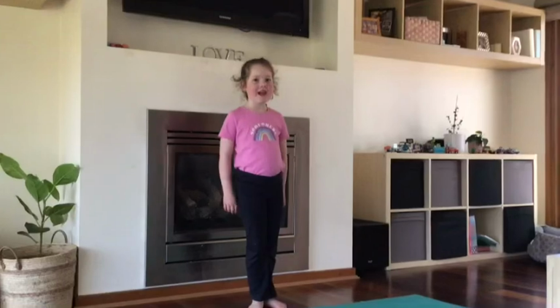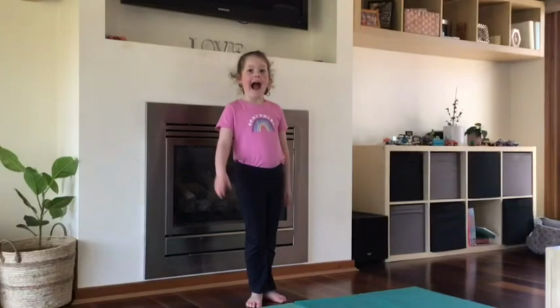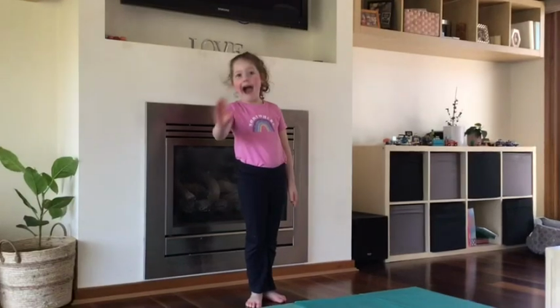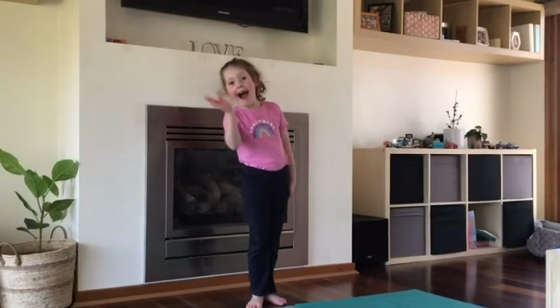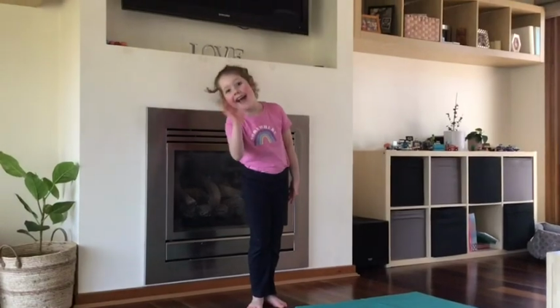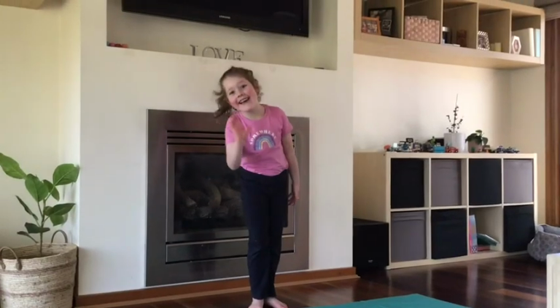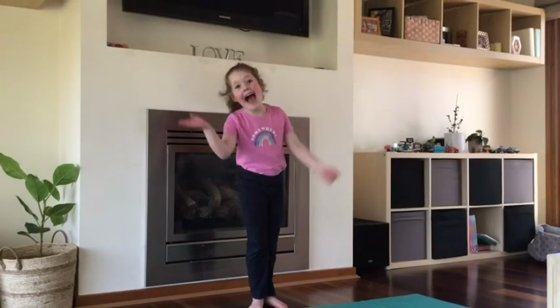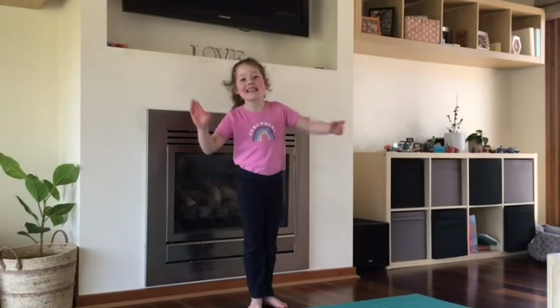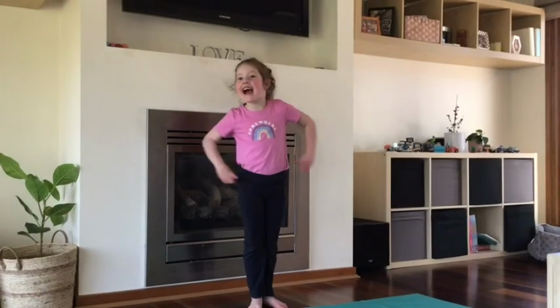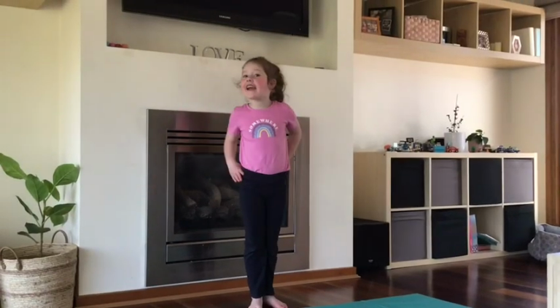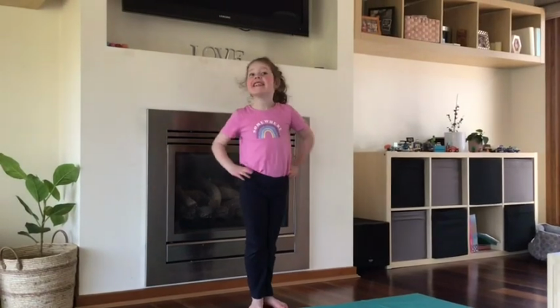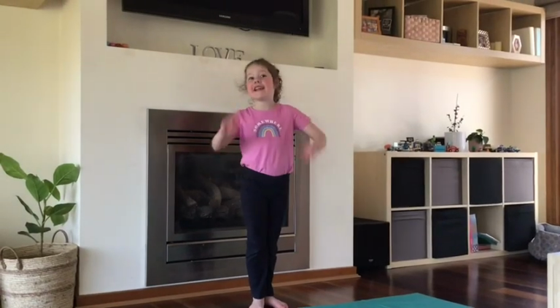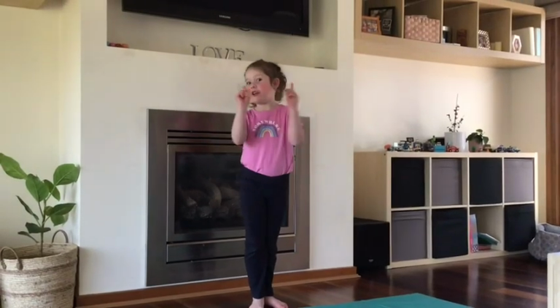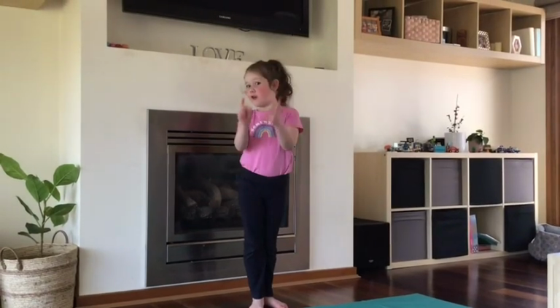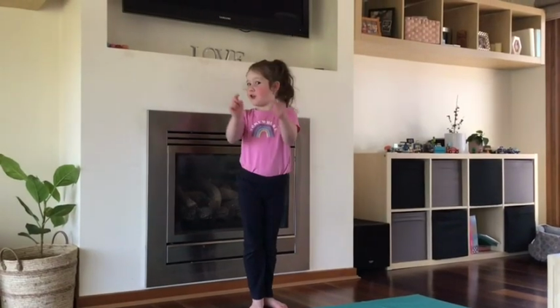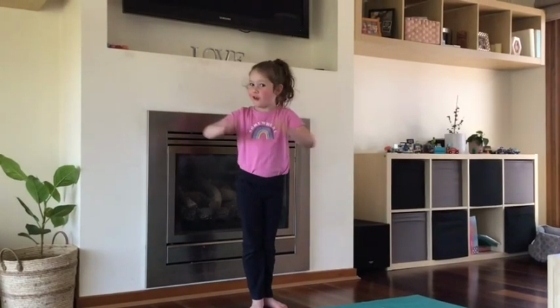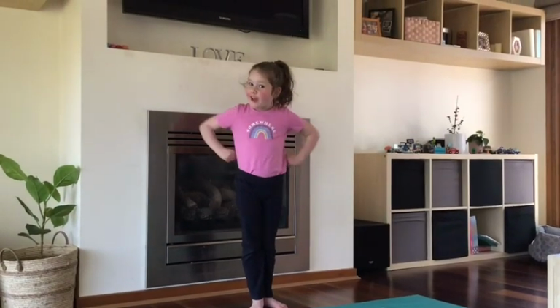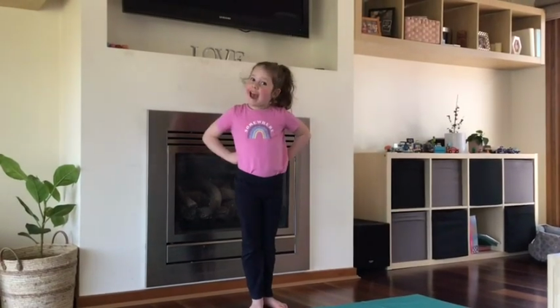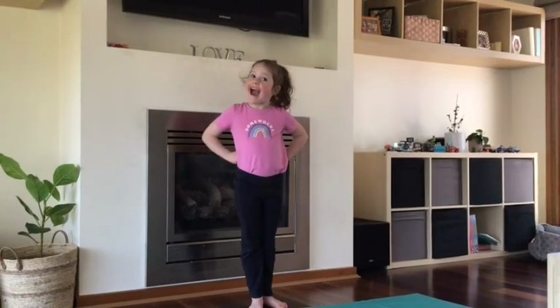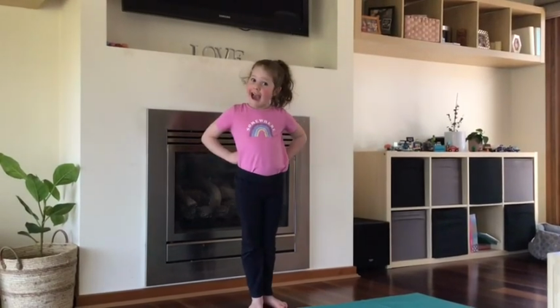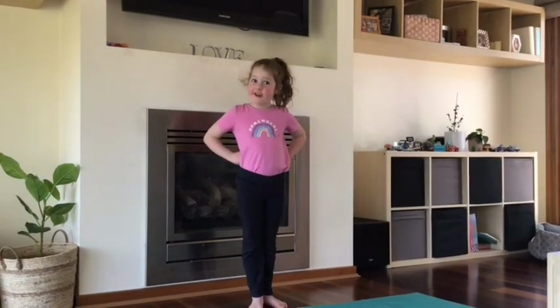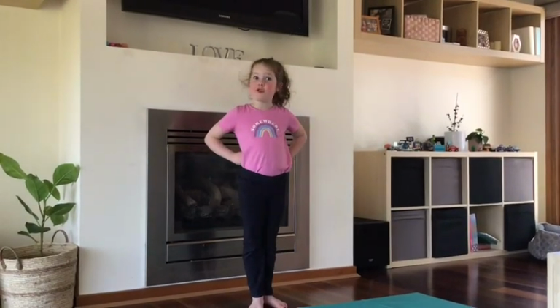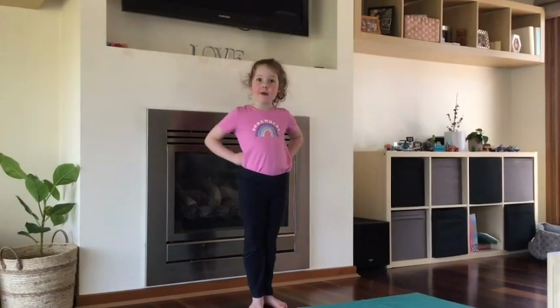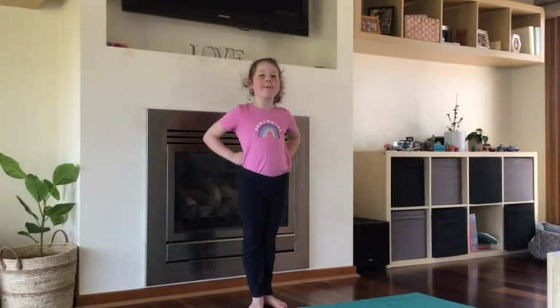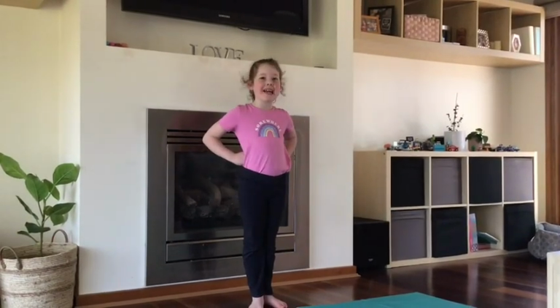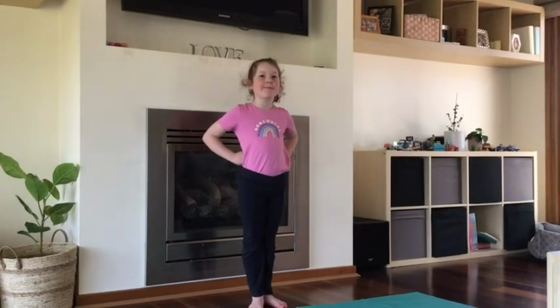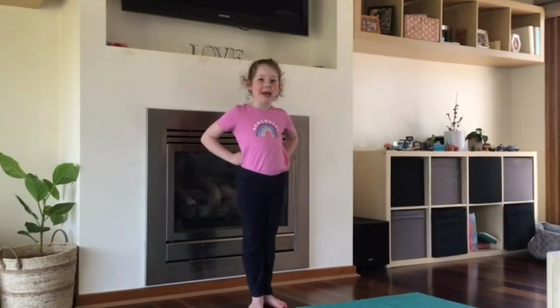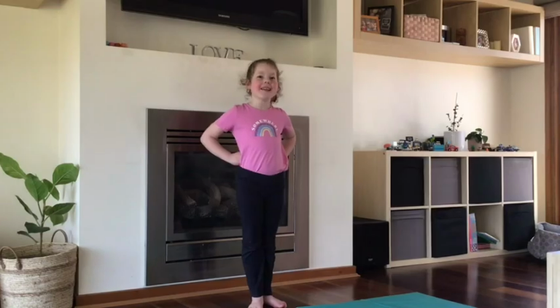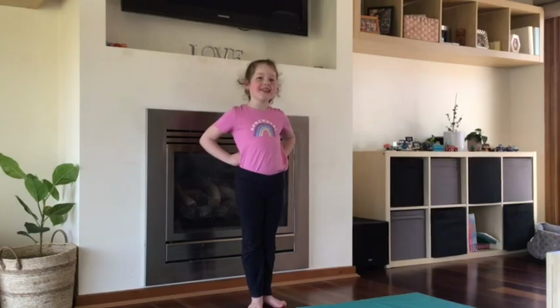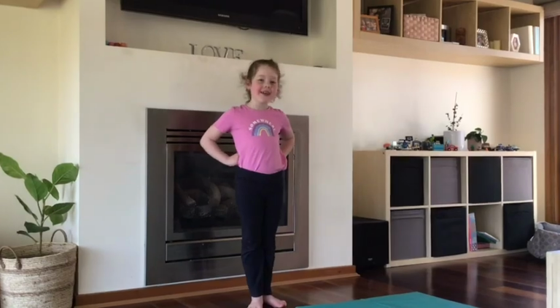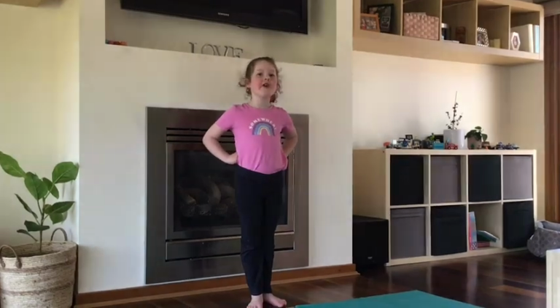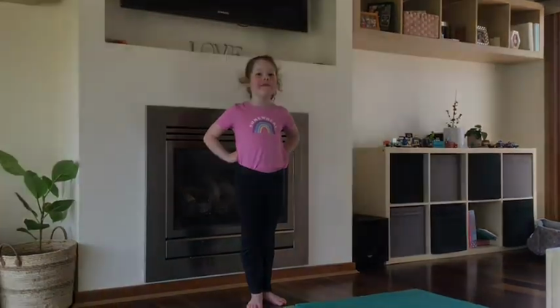Hi guys! I'm going to teach you how to do a back bend kick over.